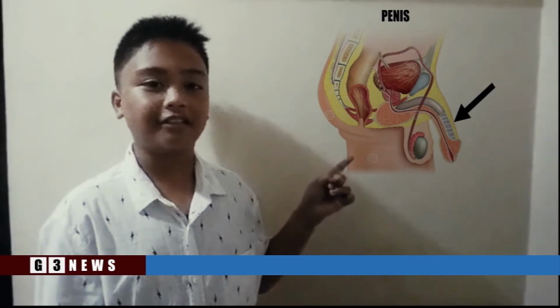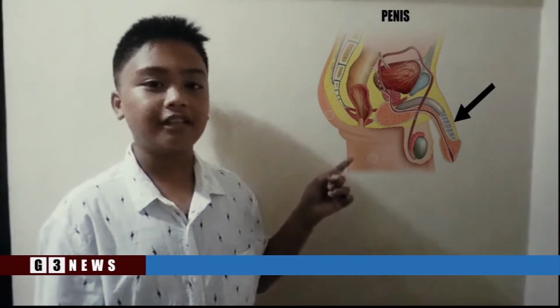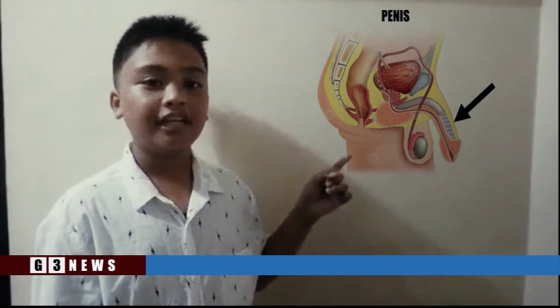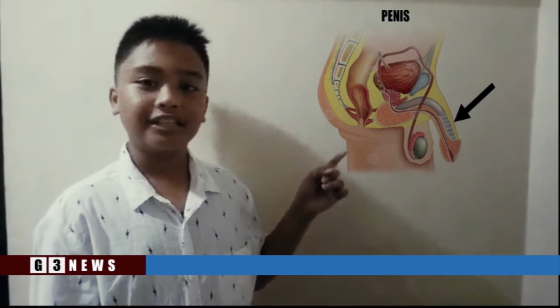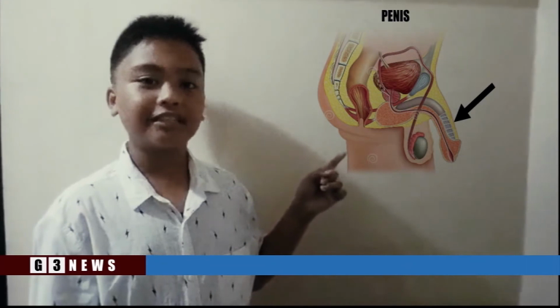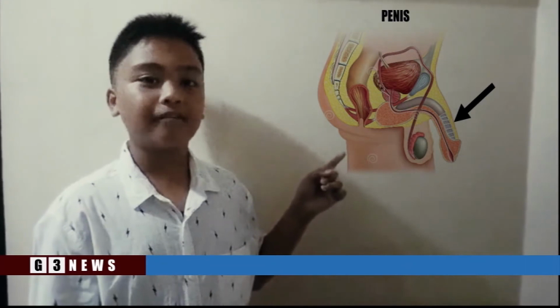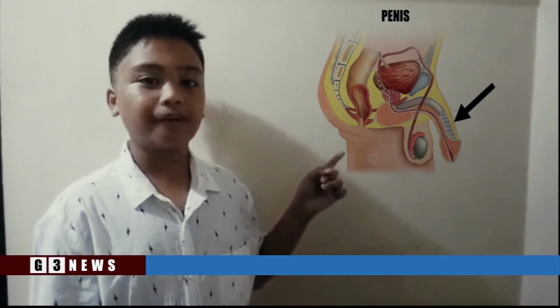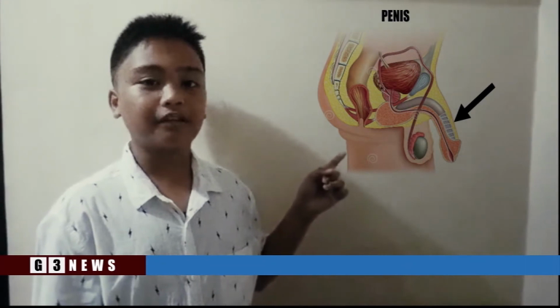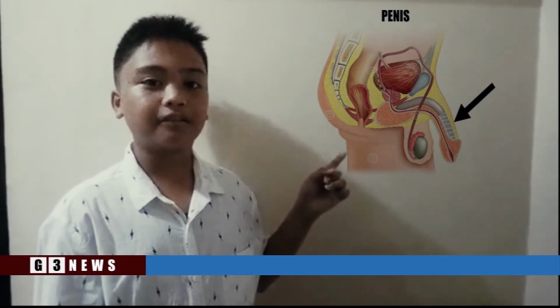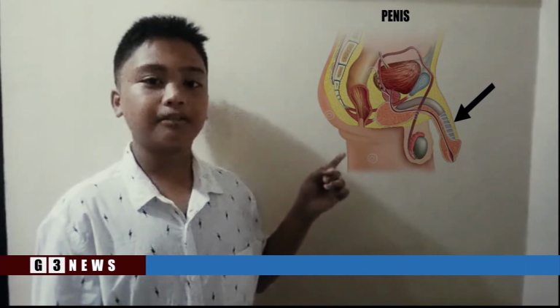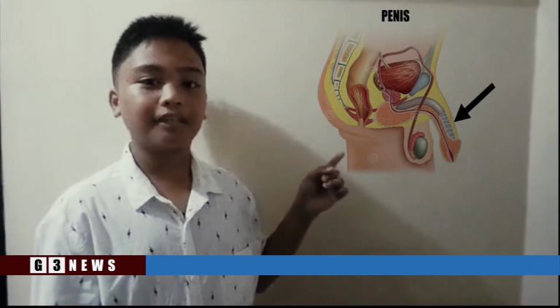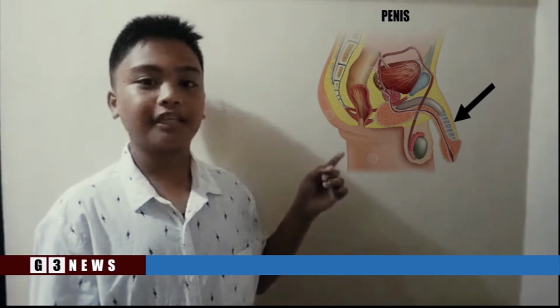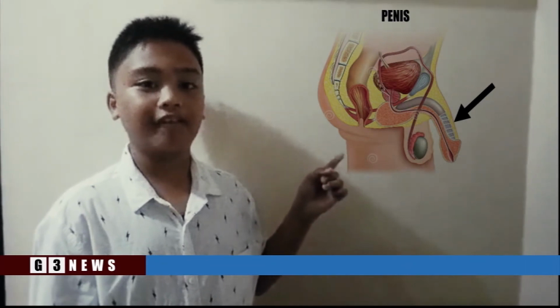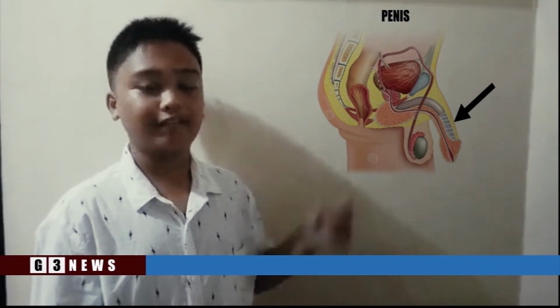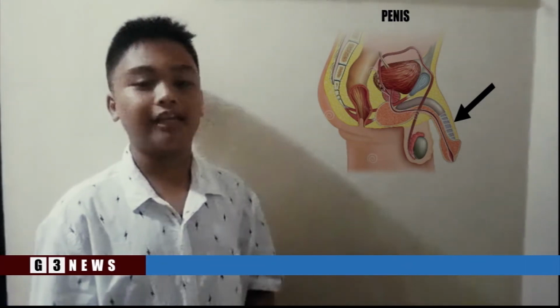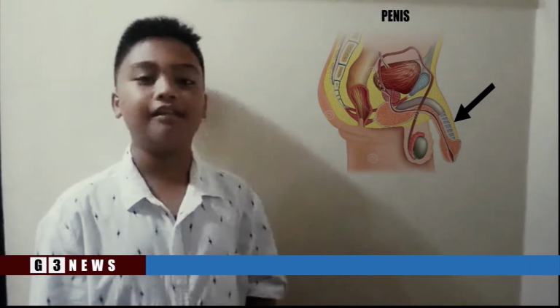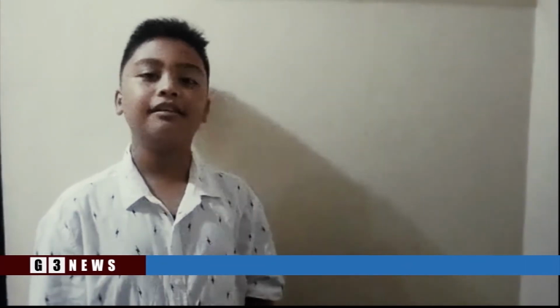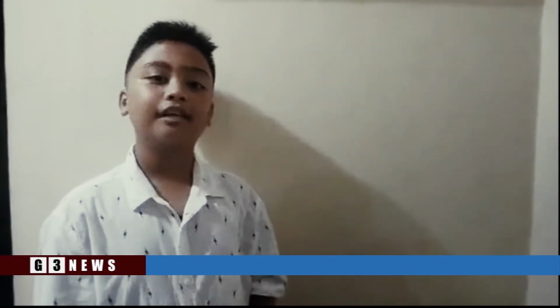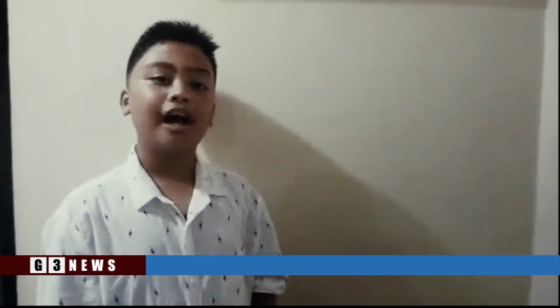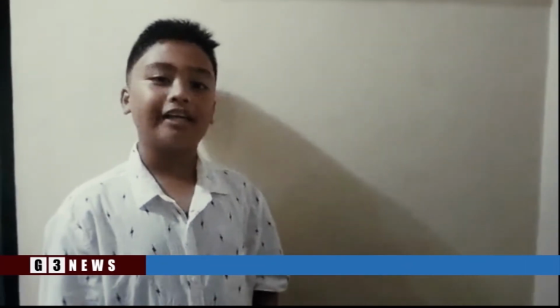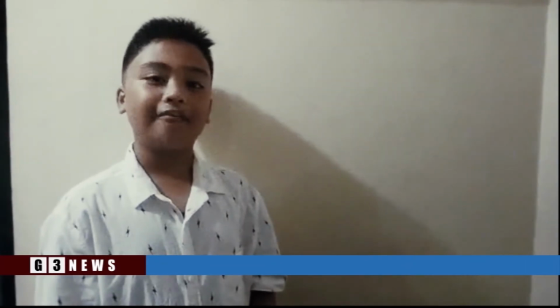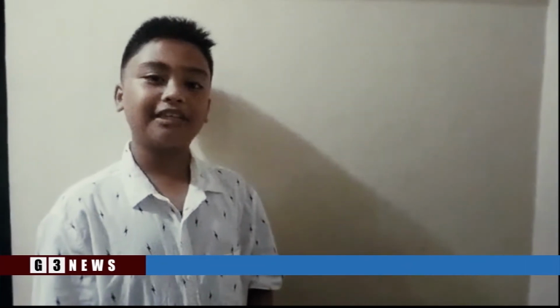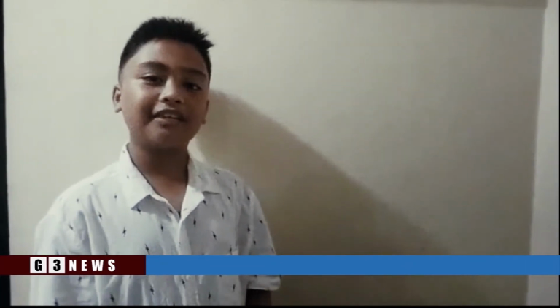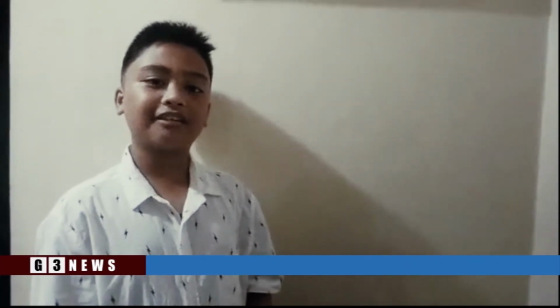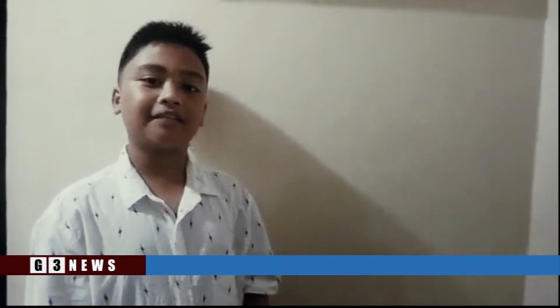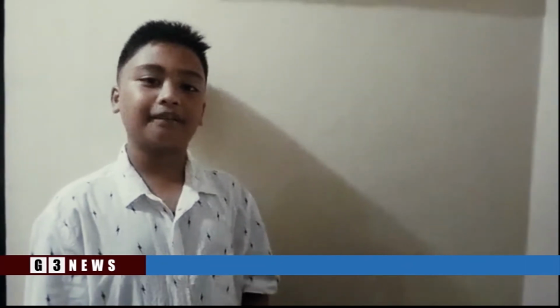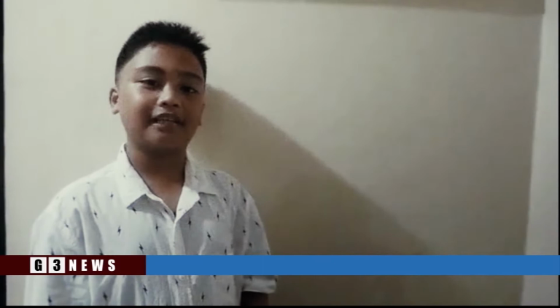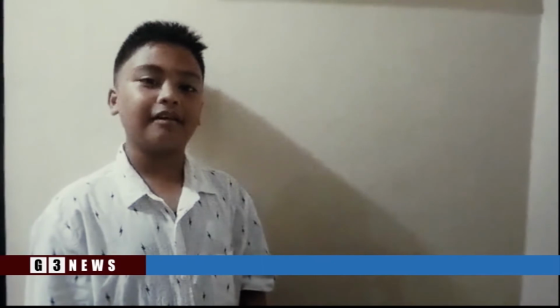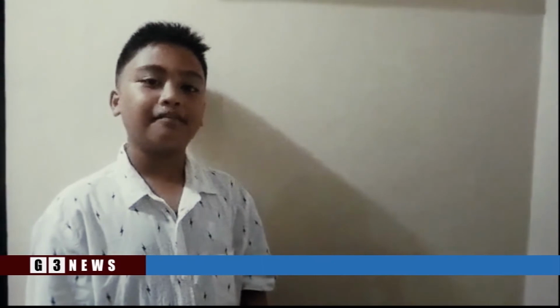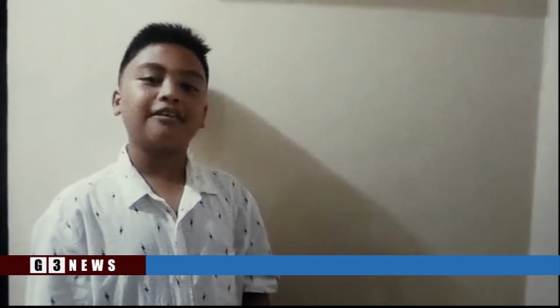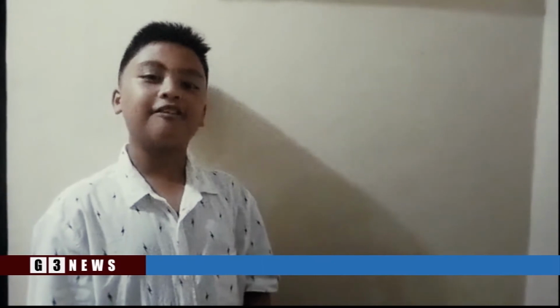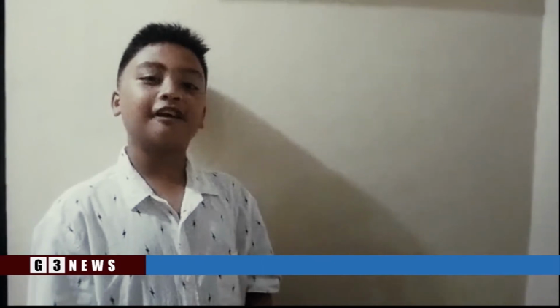It is composed of spongy erectile tissue. I'm Jayden Cortez reporting. Back to you, Karine.